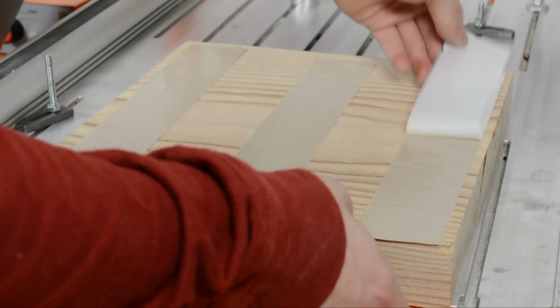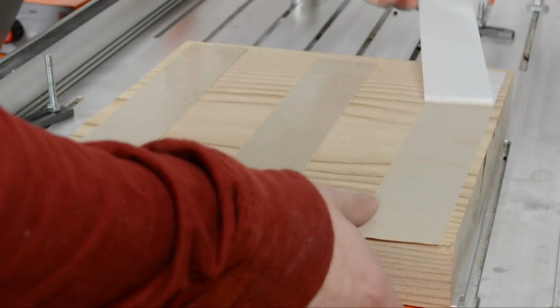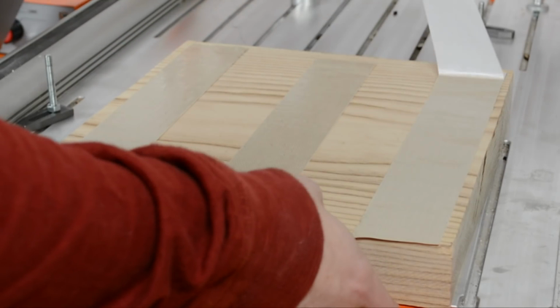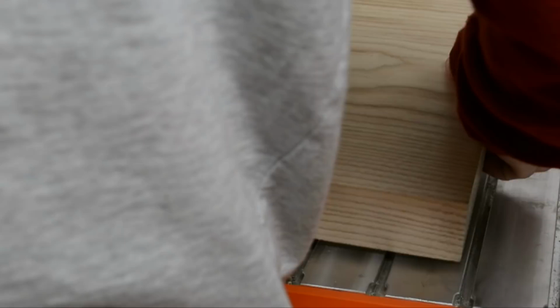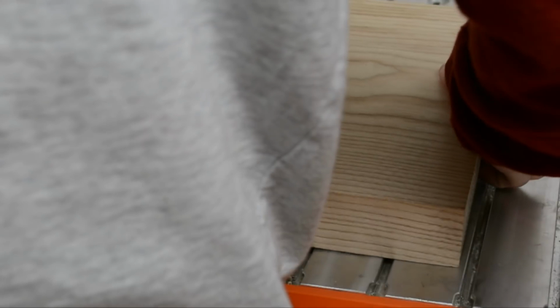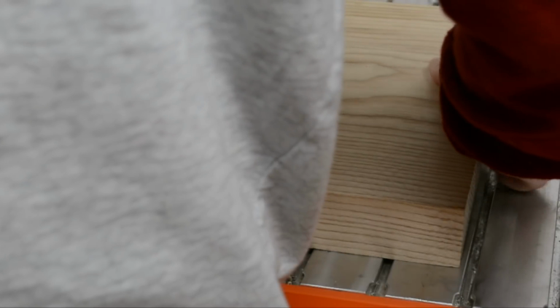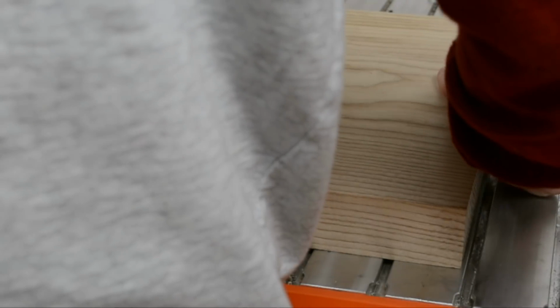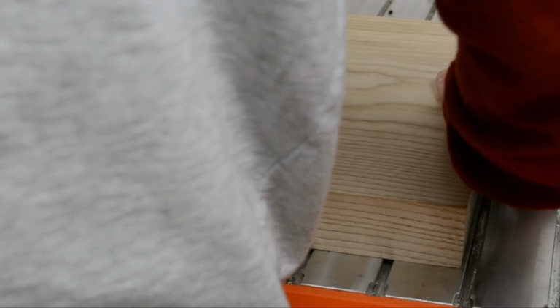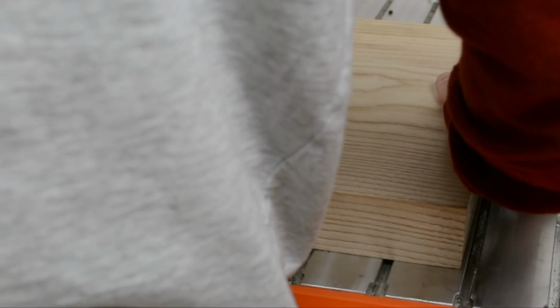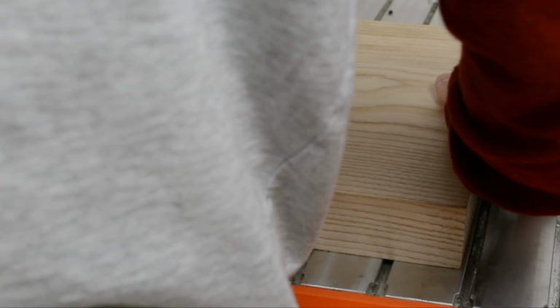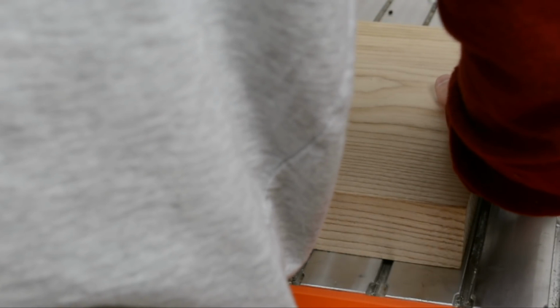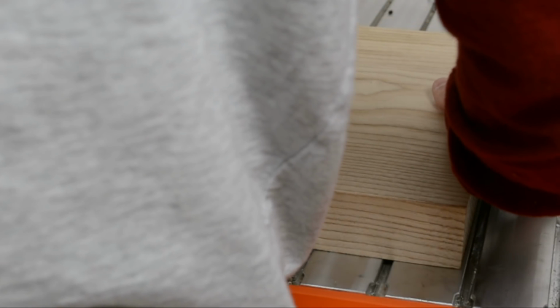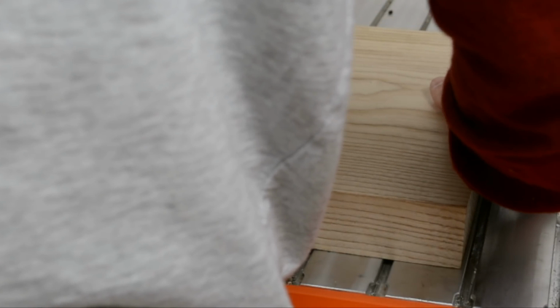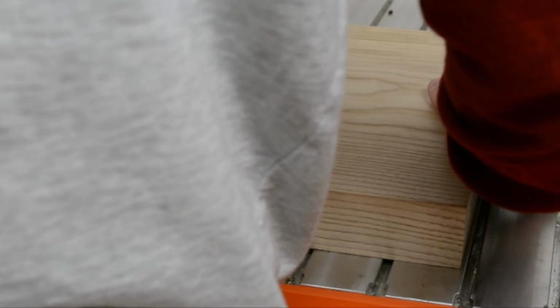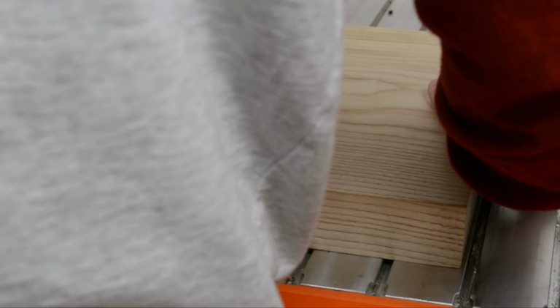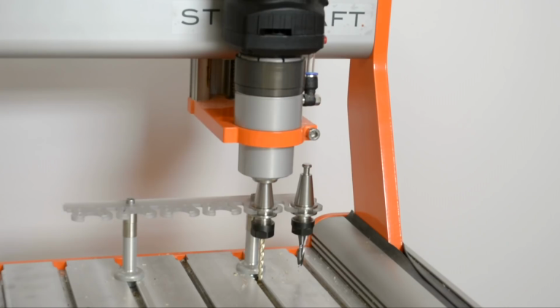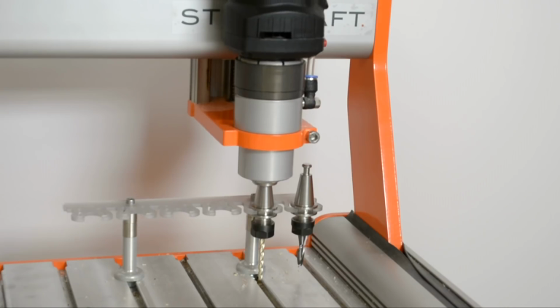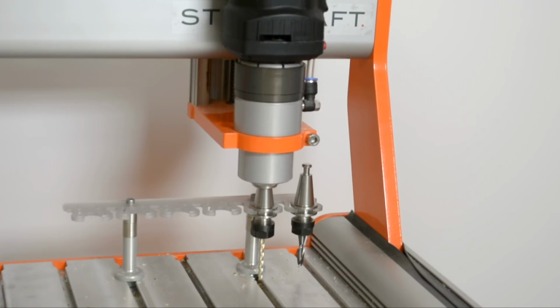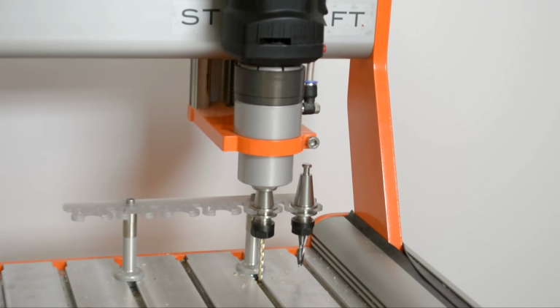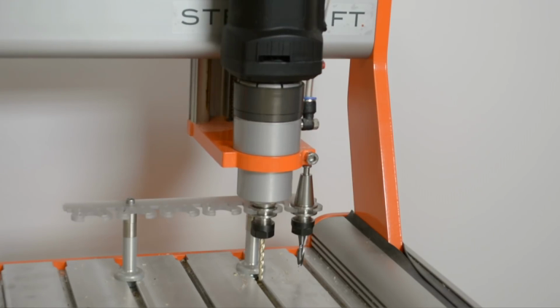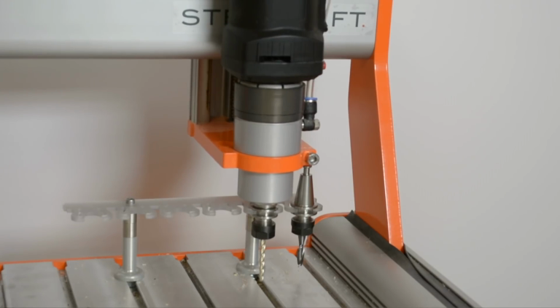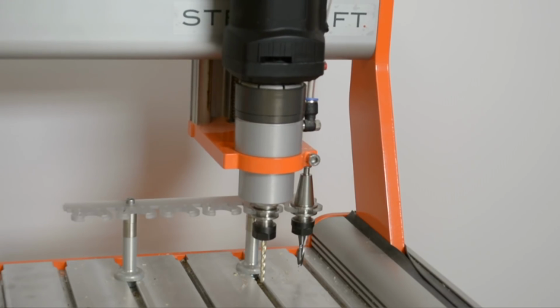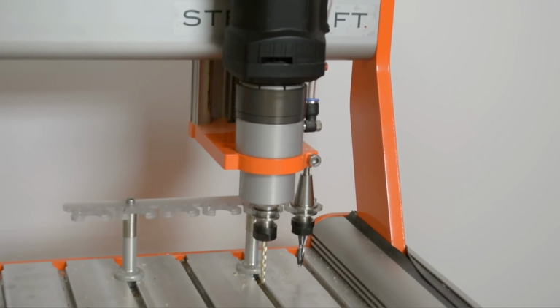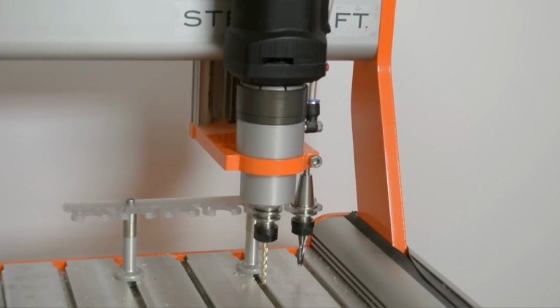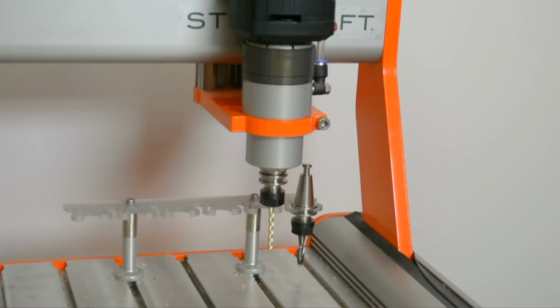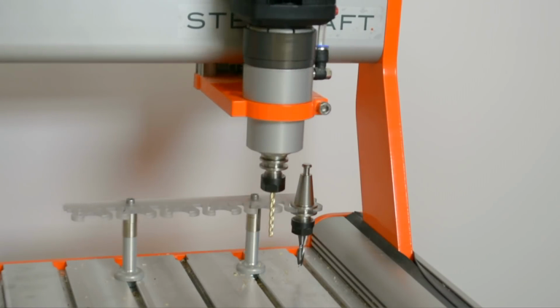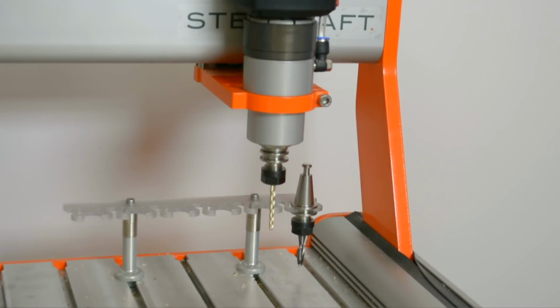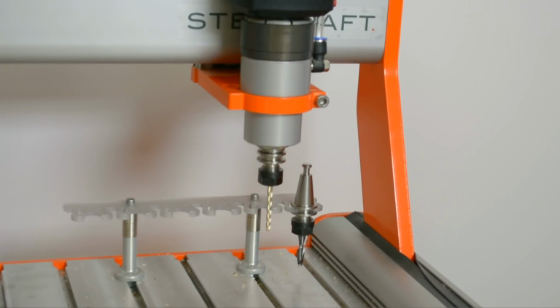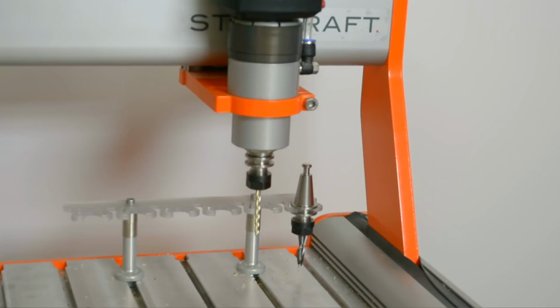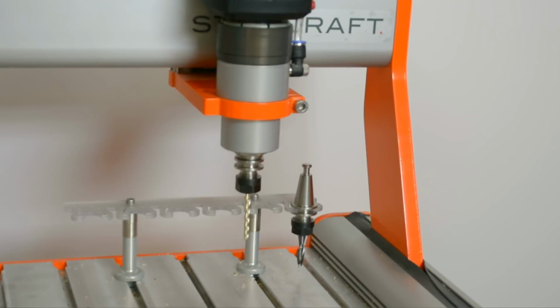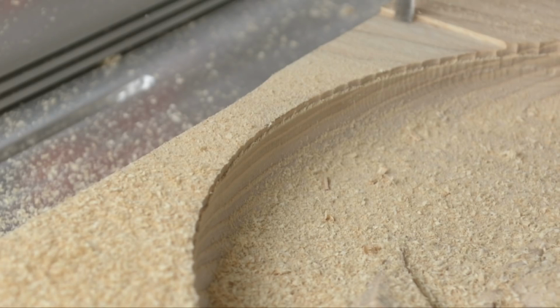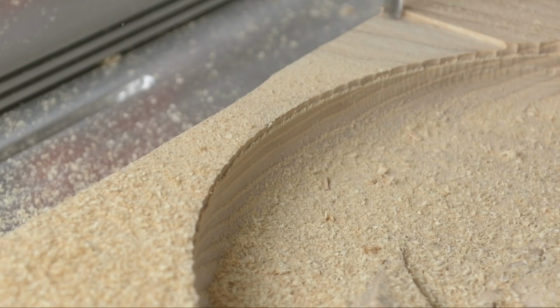Hello everyone! Happy 2019! My name is Dylan with StepCraft and today we're going to be going over a 3D carving.